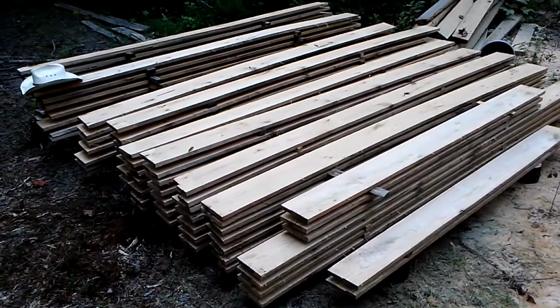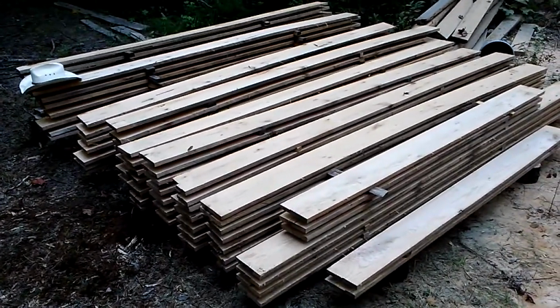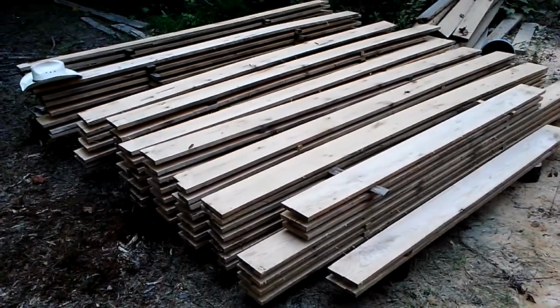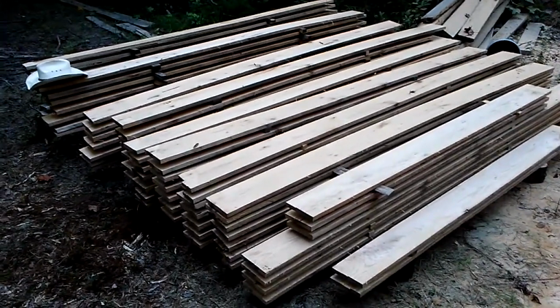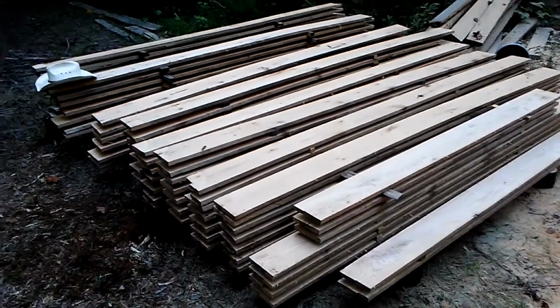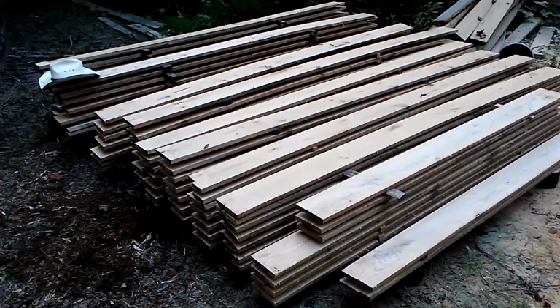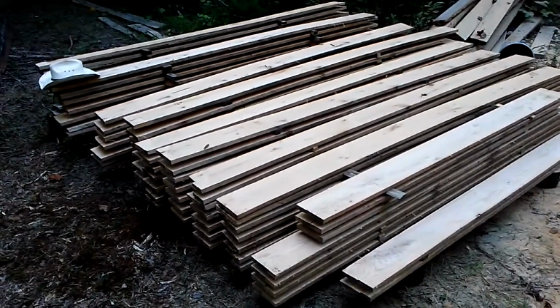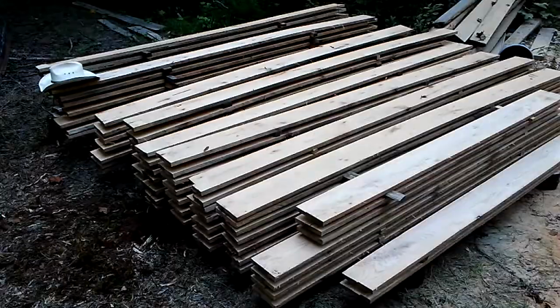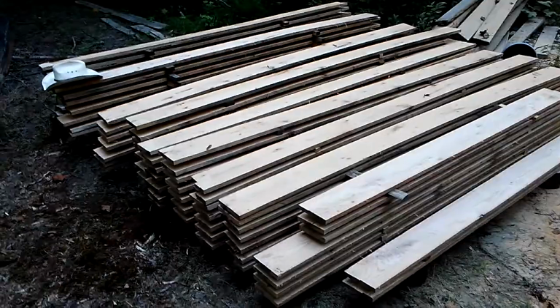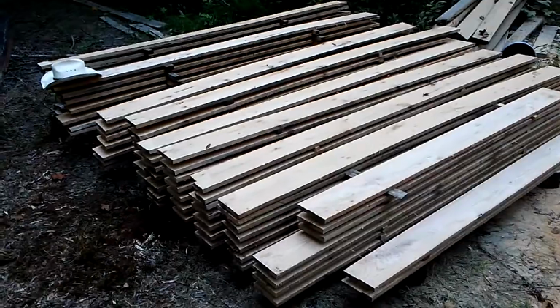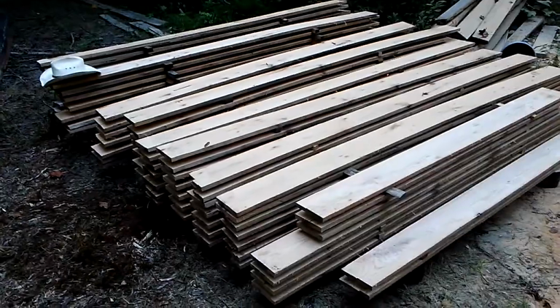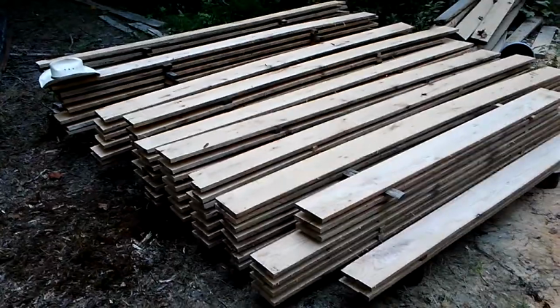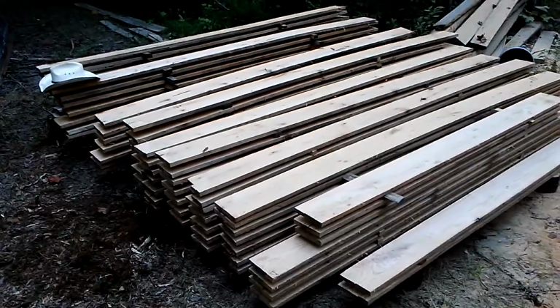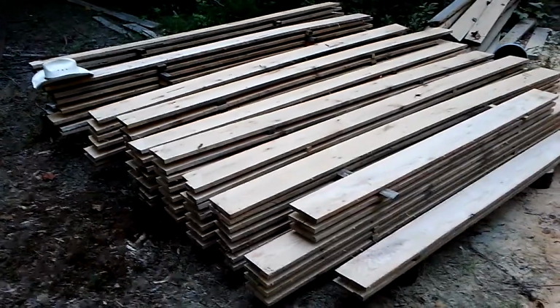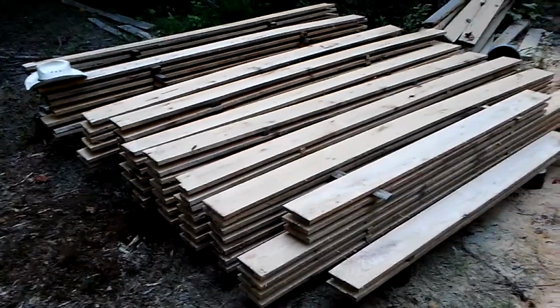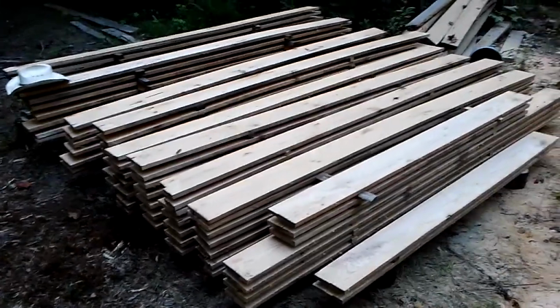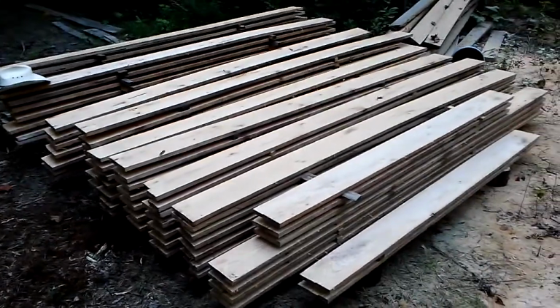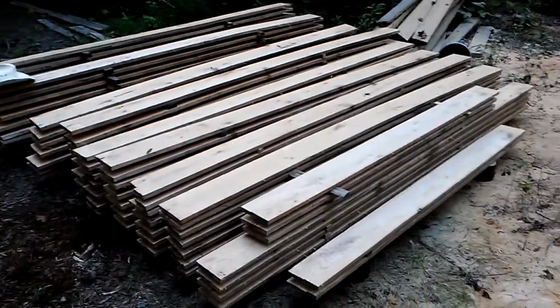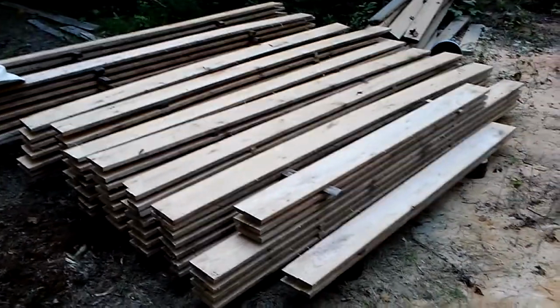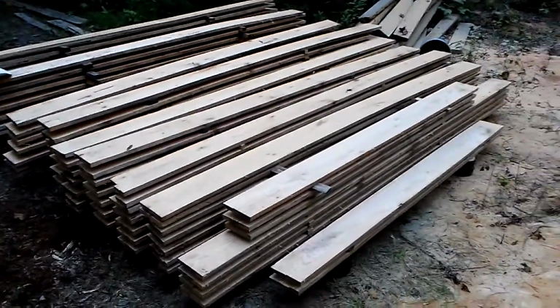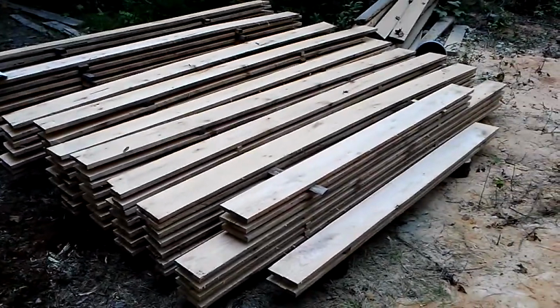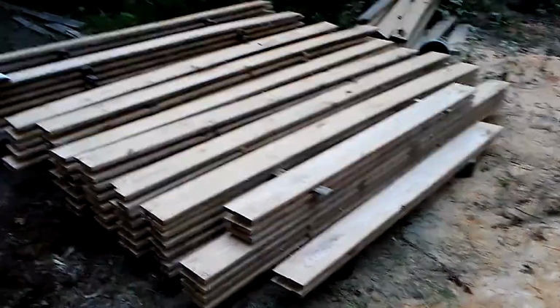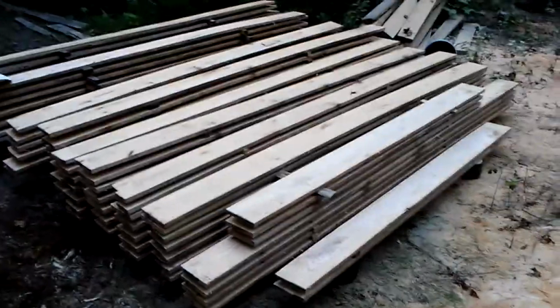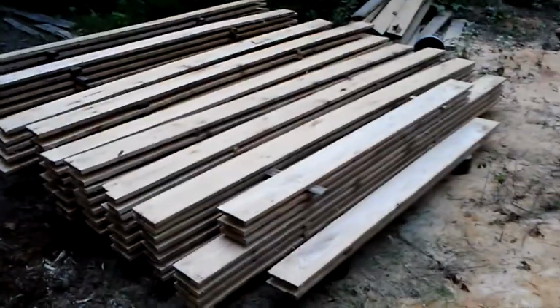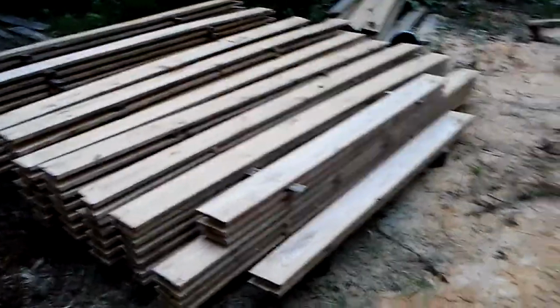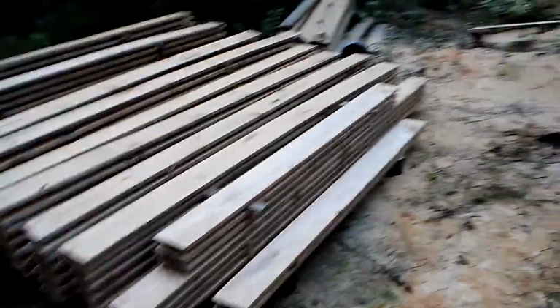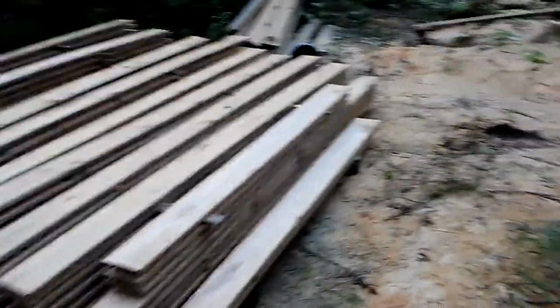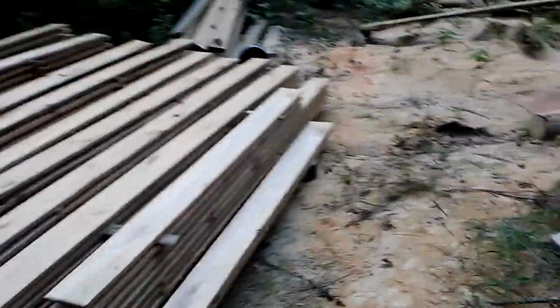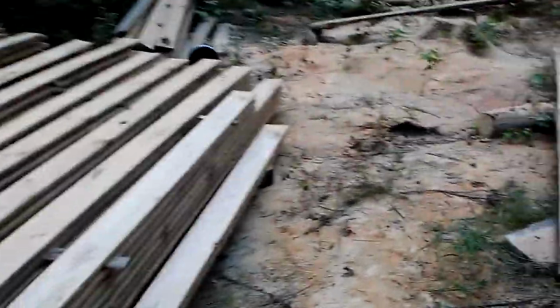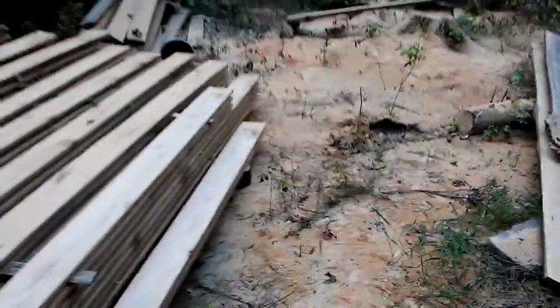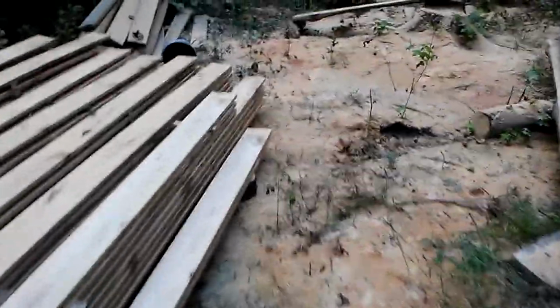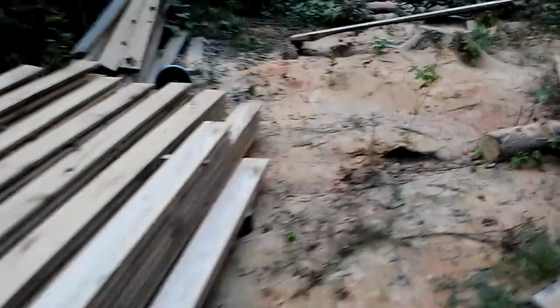A lot, a lot of lumber here. This is white oak variety, and I'll show you what we ended up with.